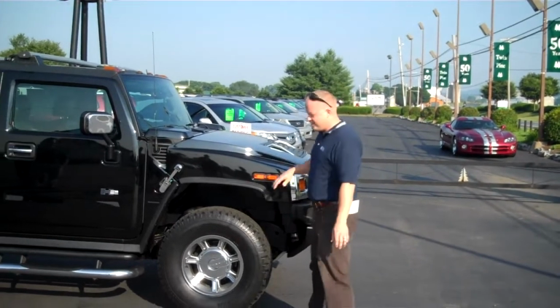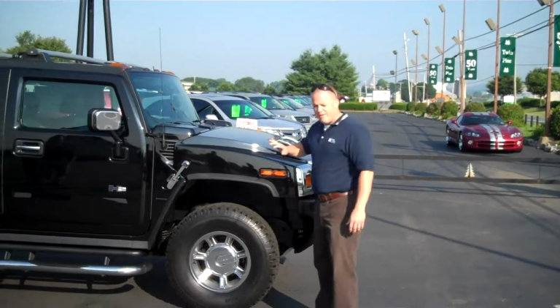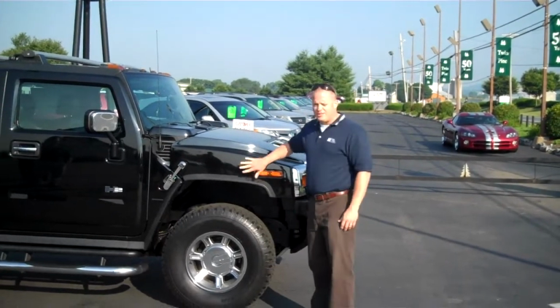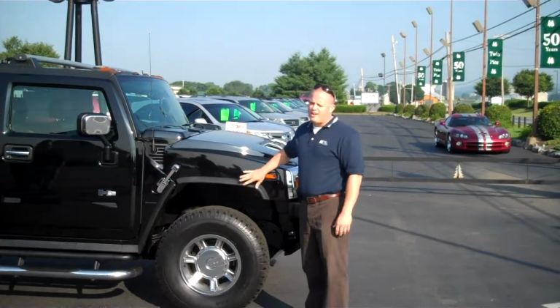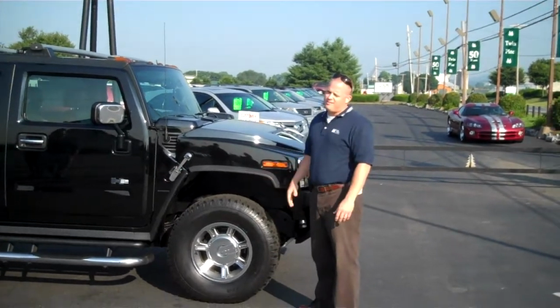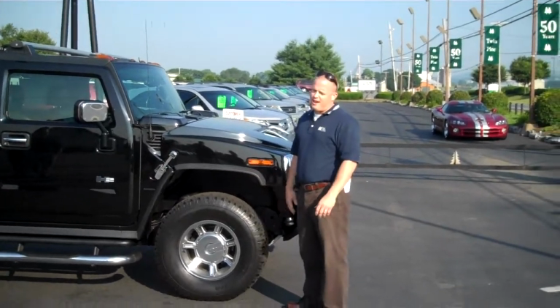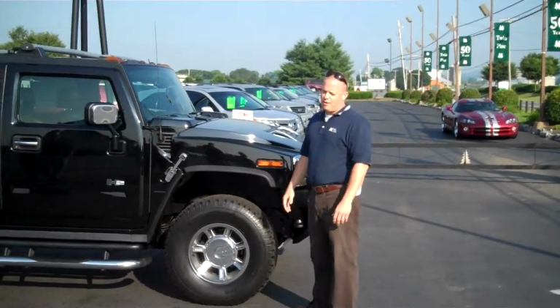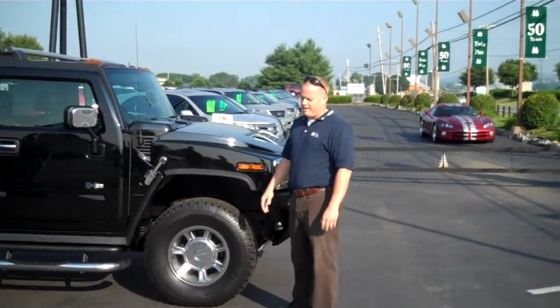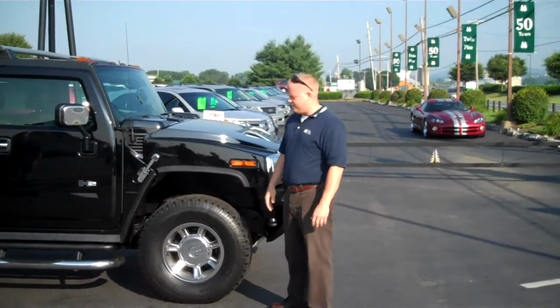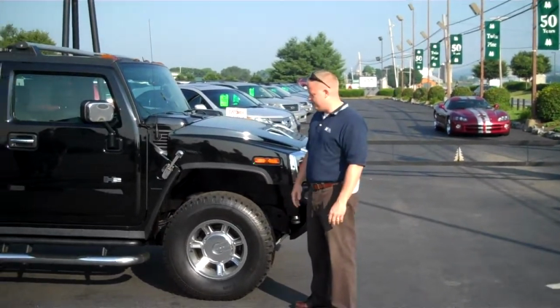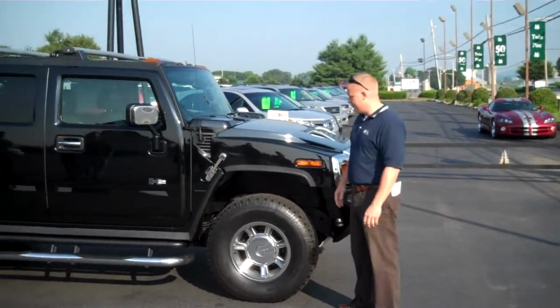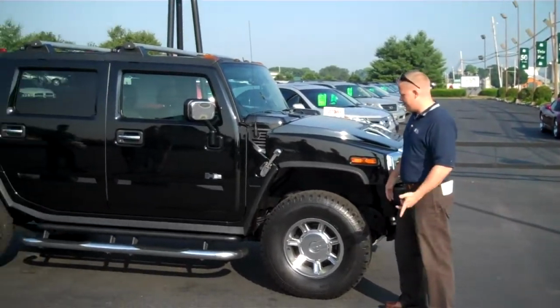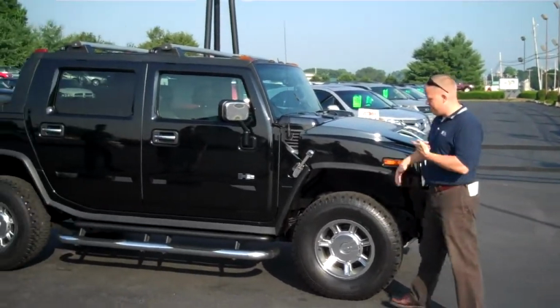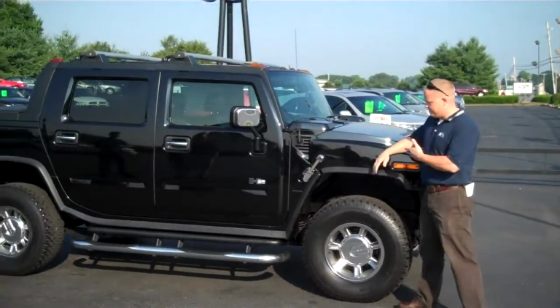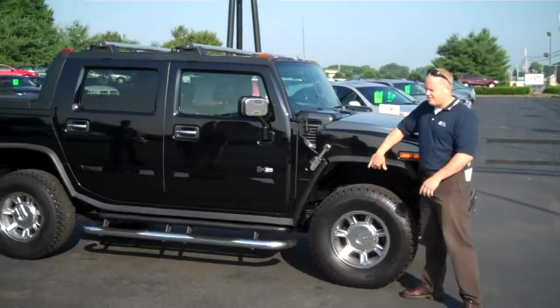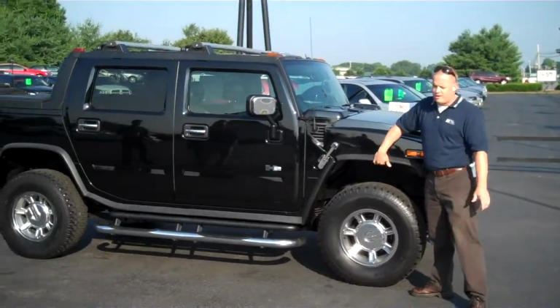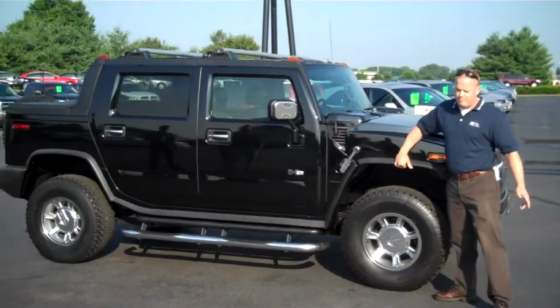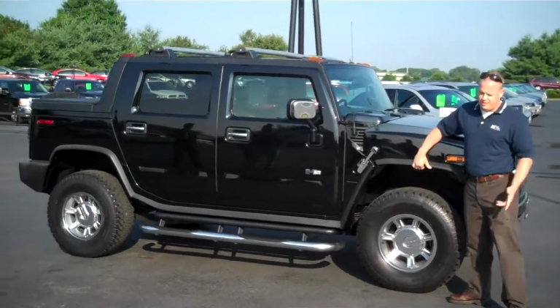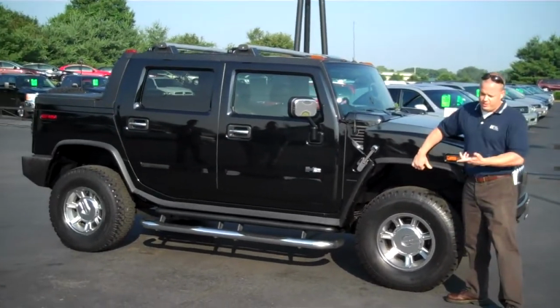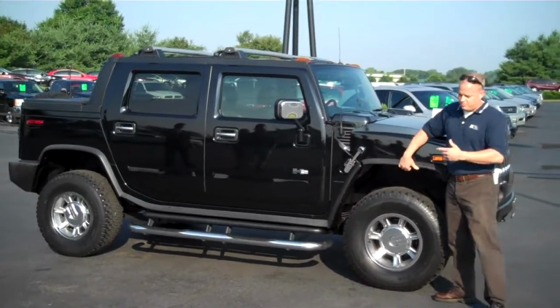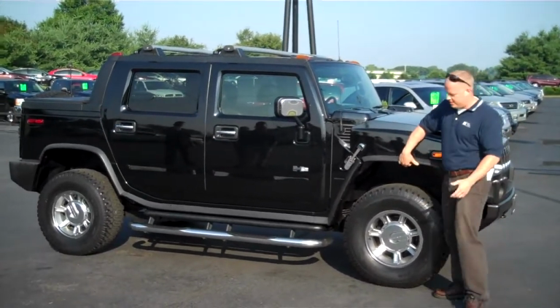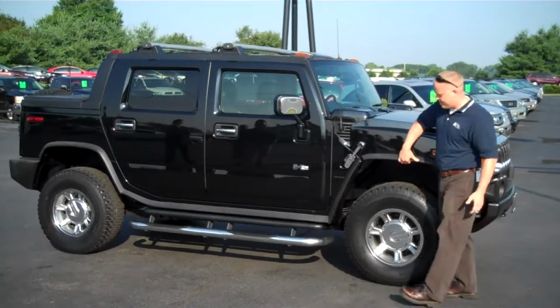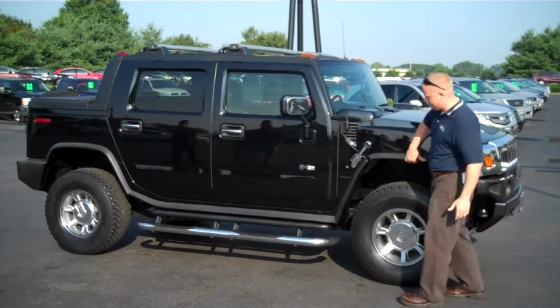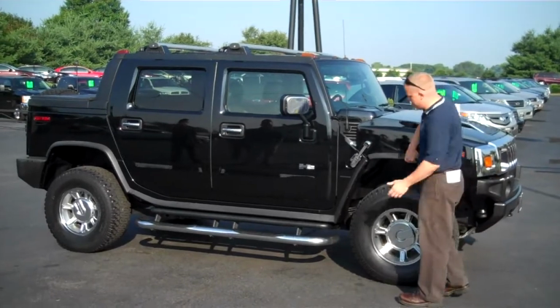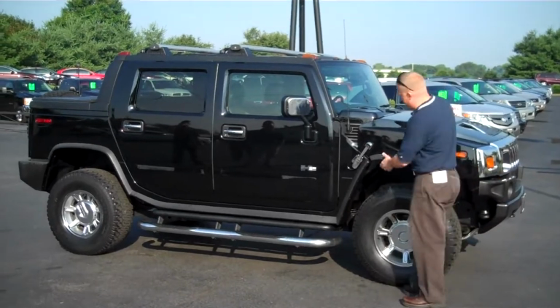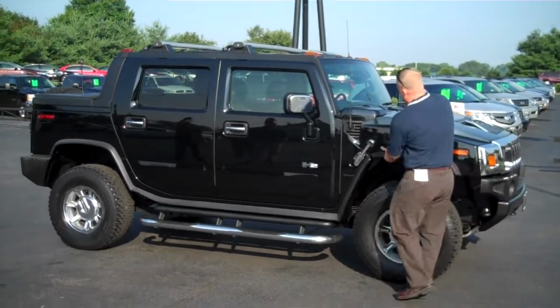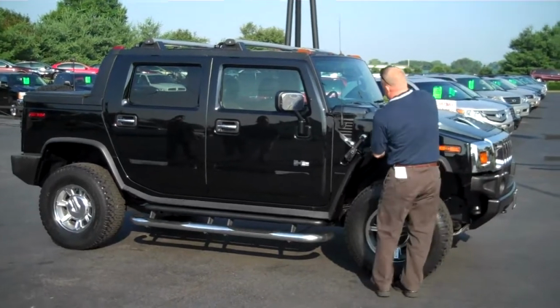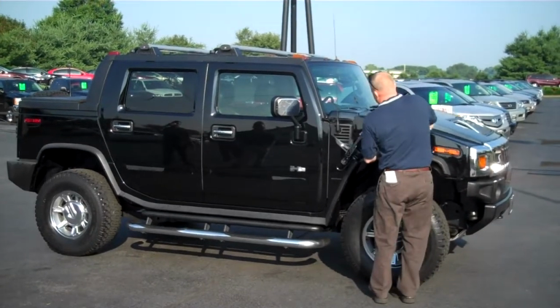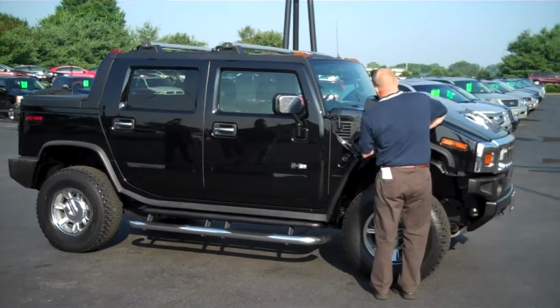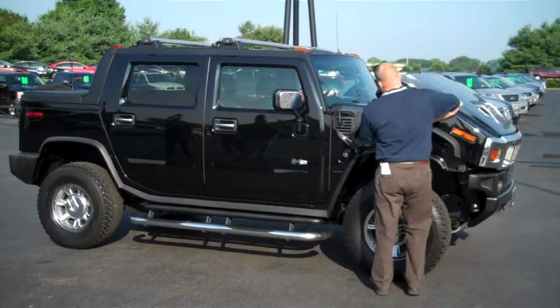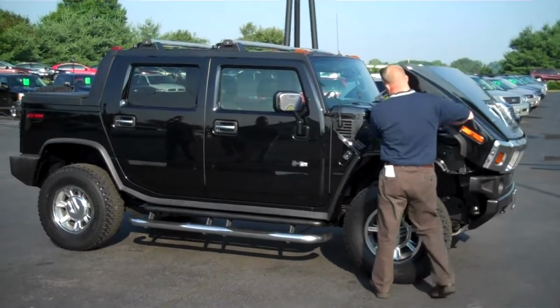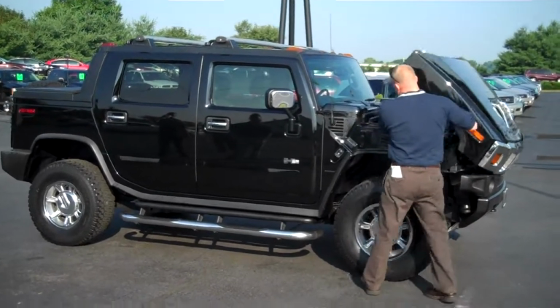Today we have a 2005 Hummer H2. I usually like to start up here on this little bar, but I'm tucking here under the hood.